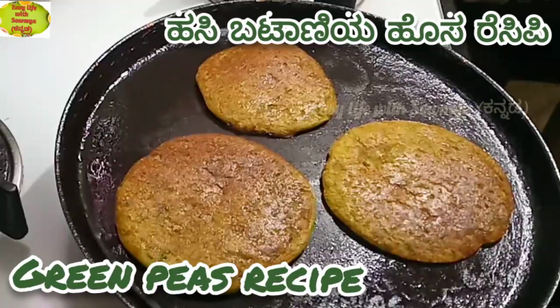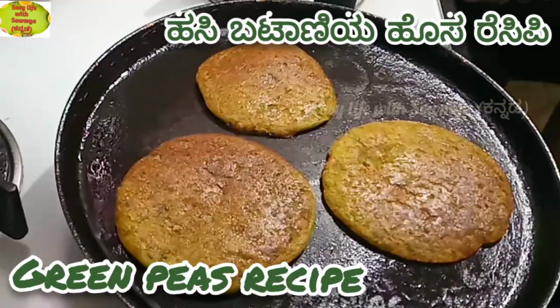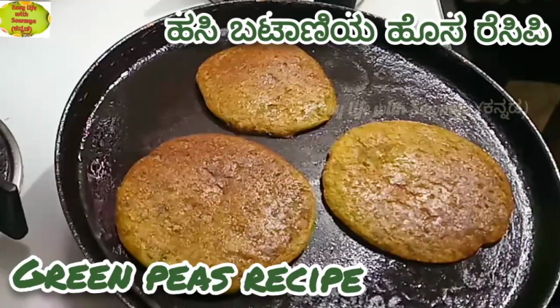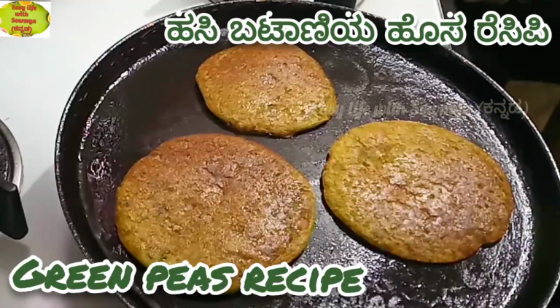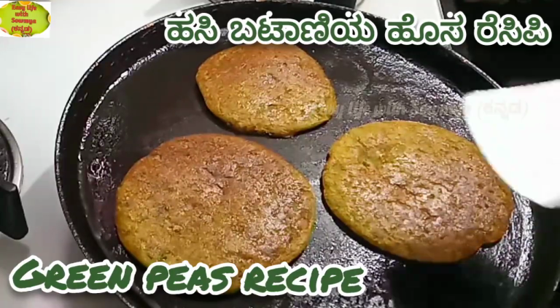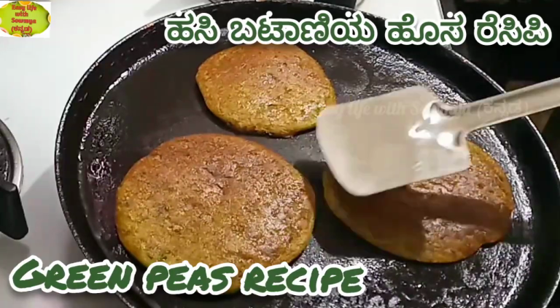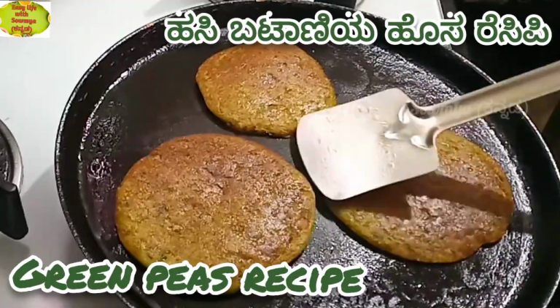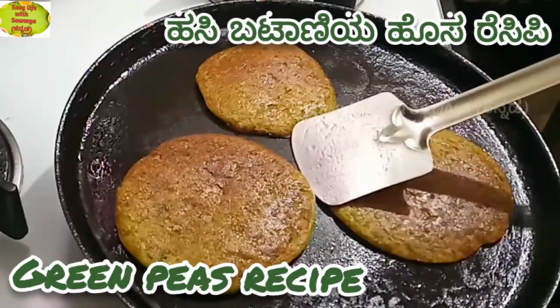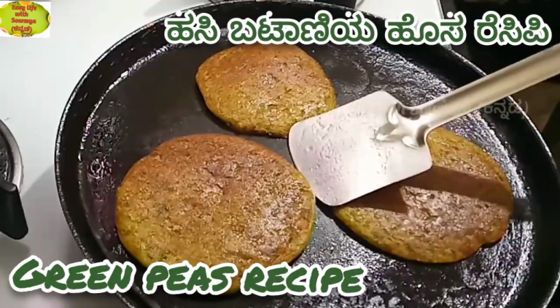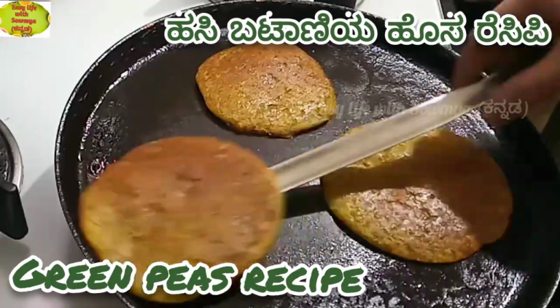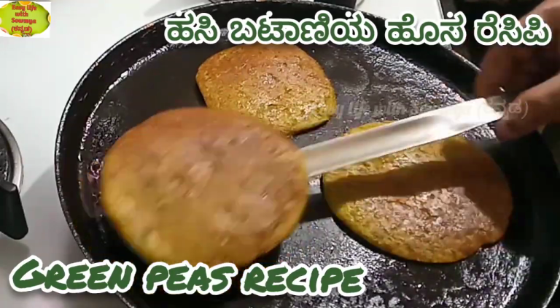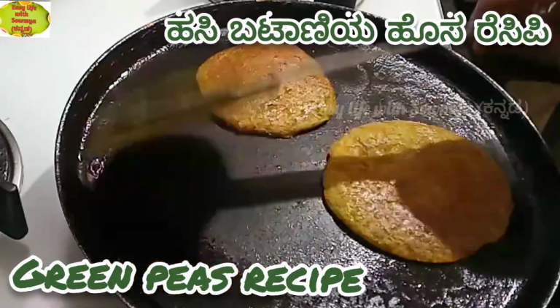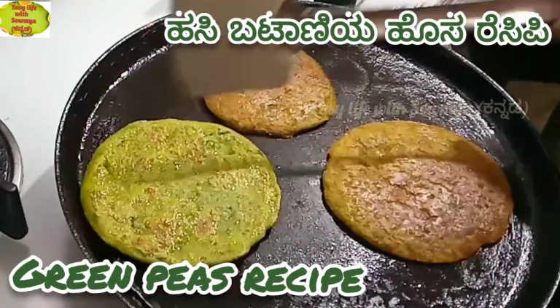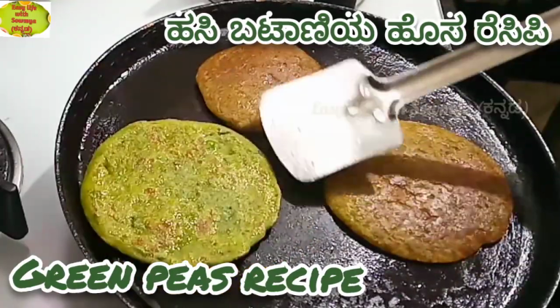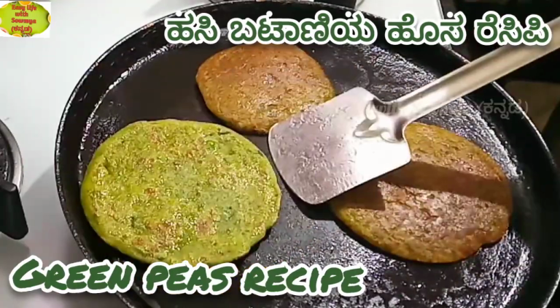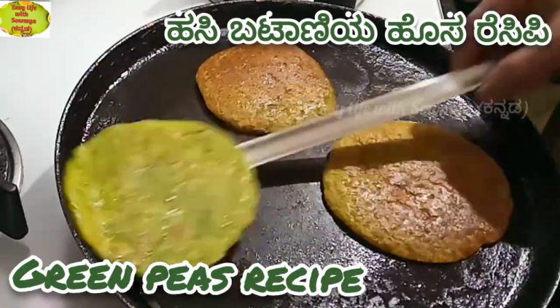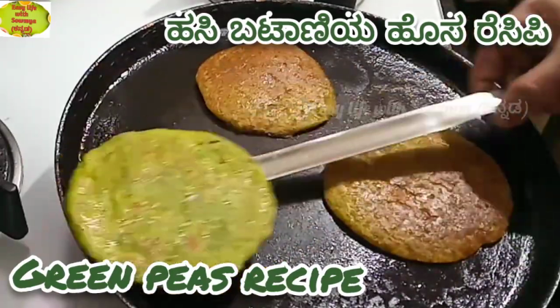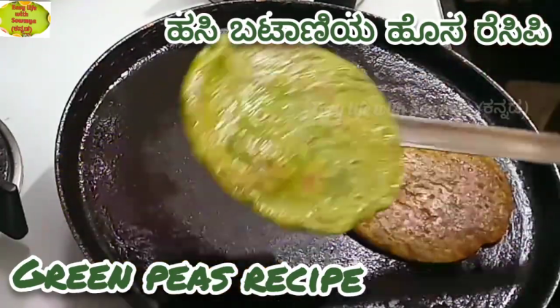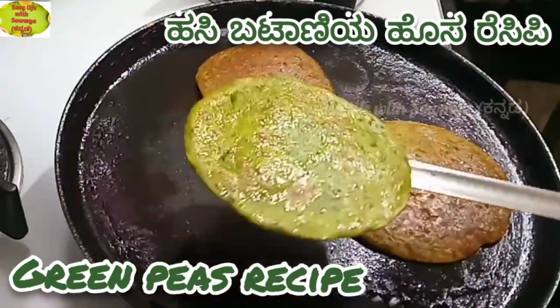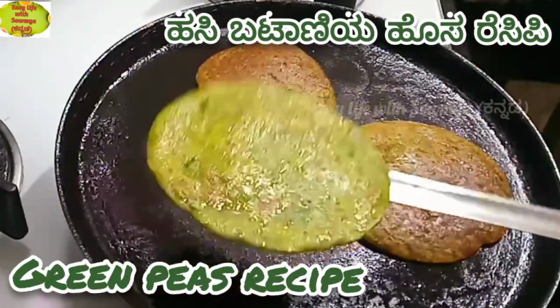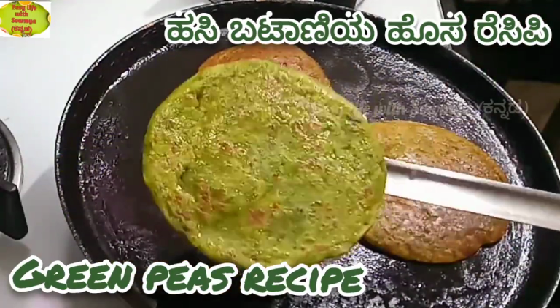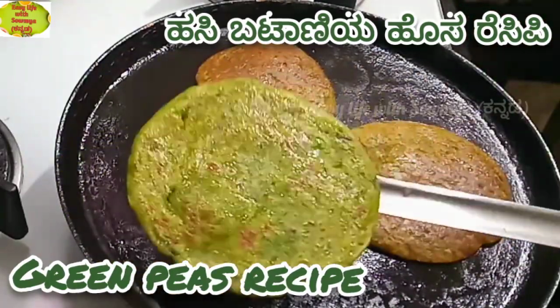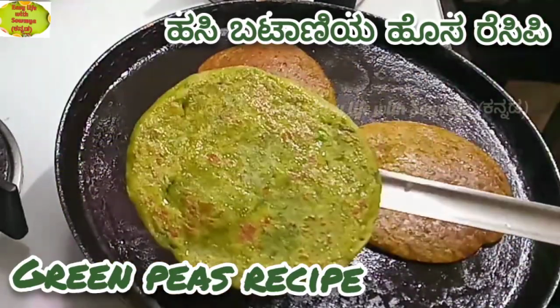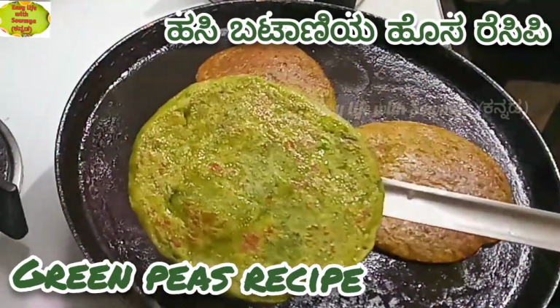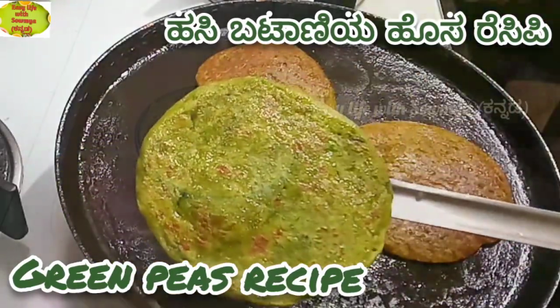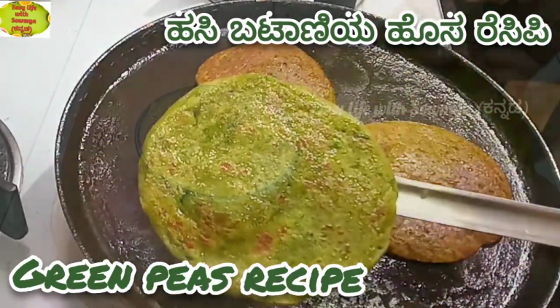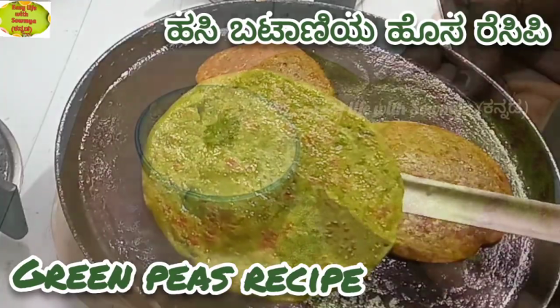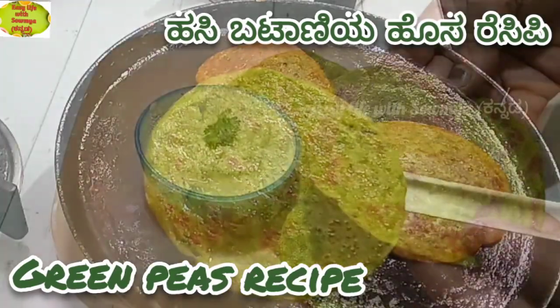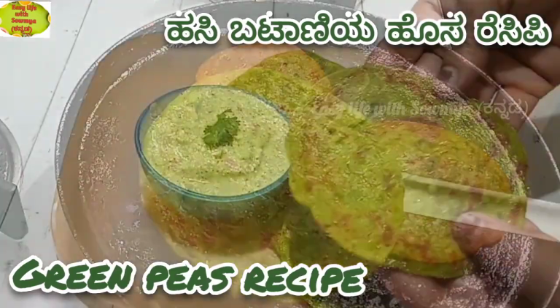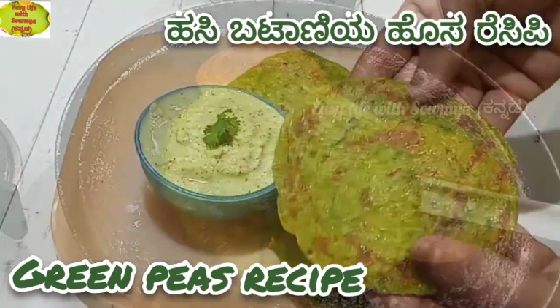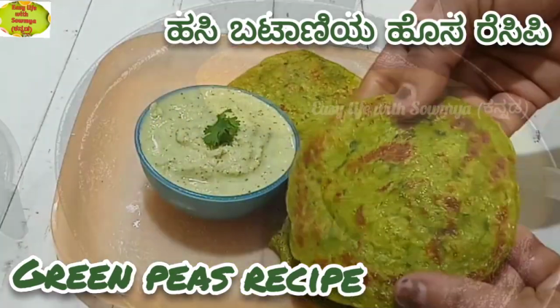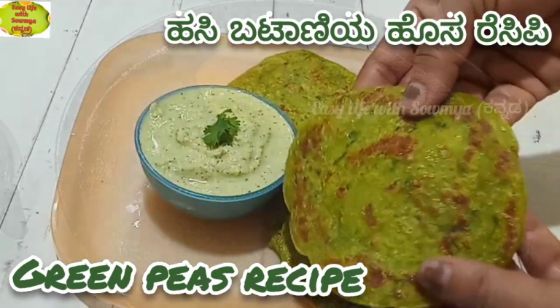Hello Friends! I am joined by Easy Life with Saumya. We are going to have a recipe for today.